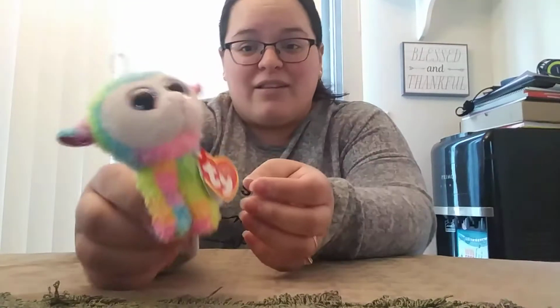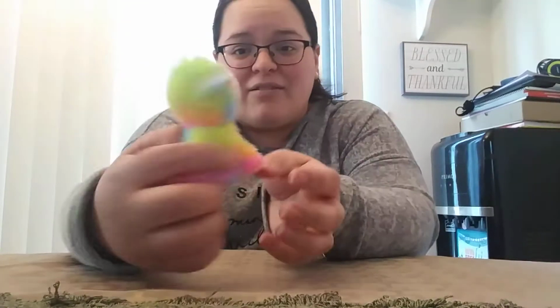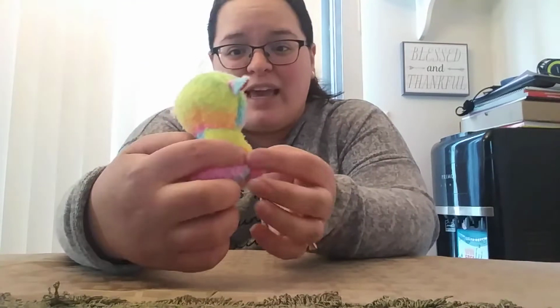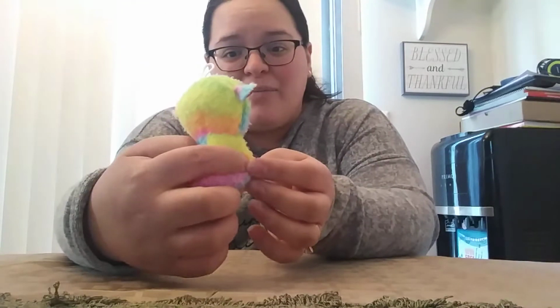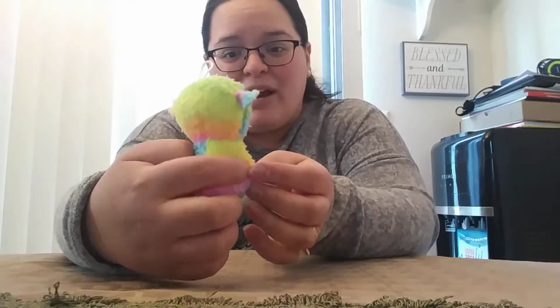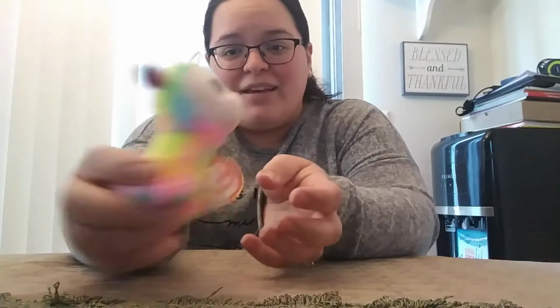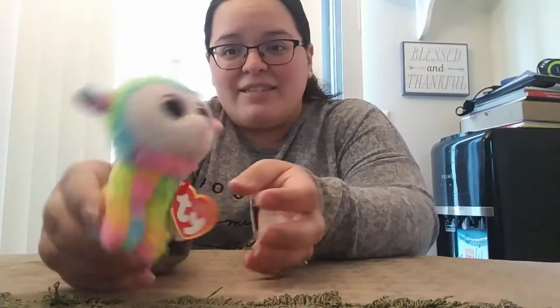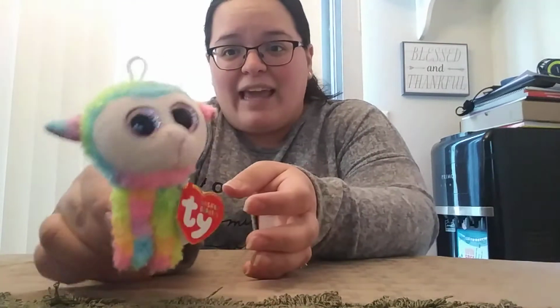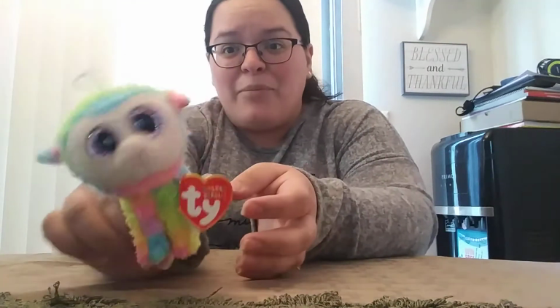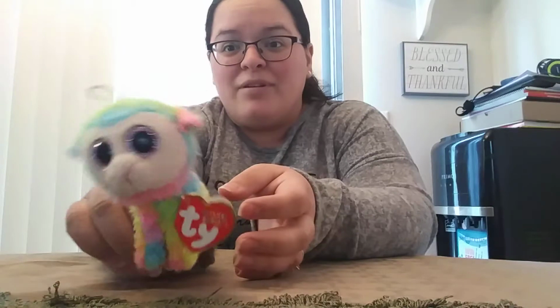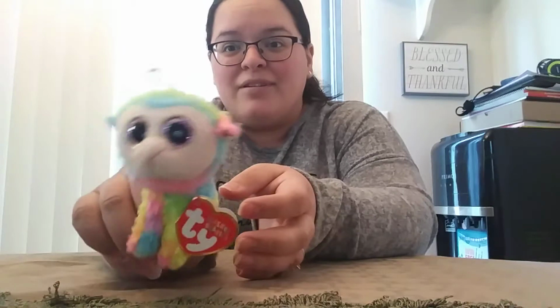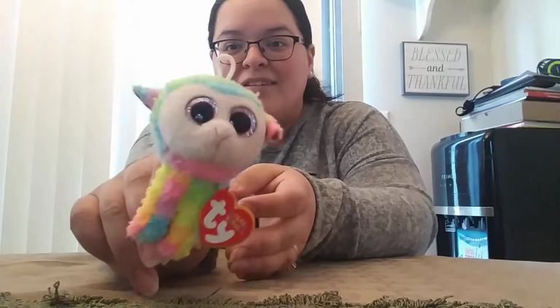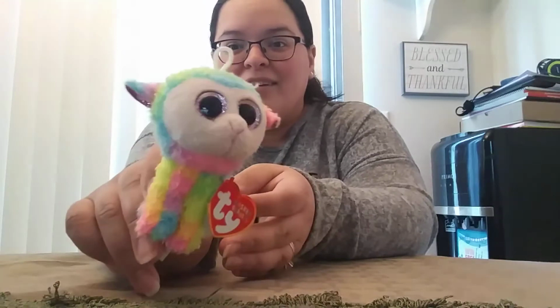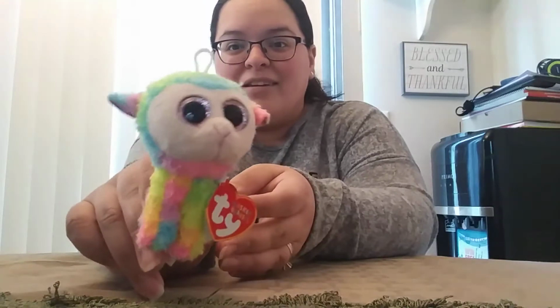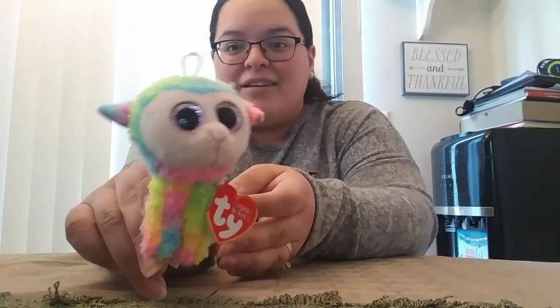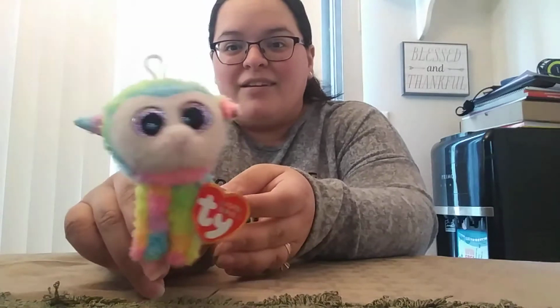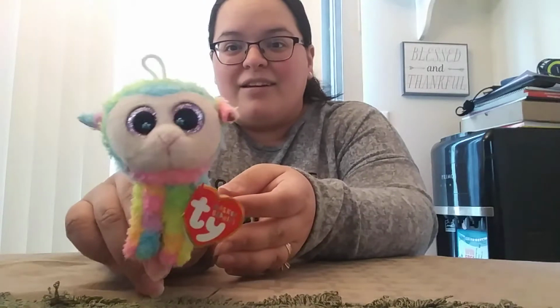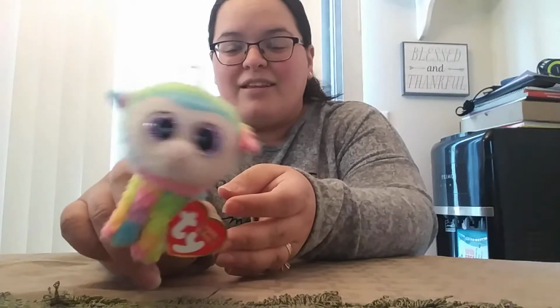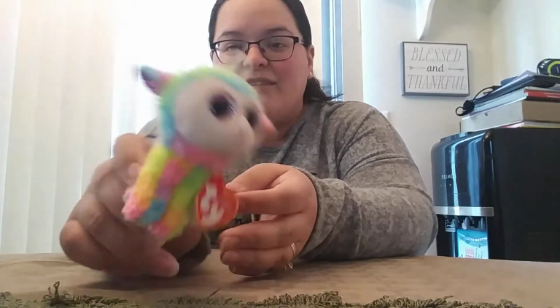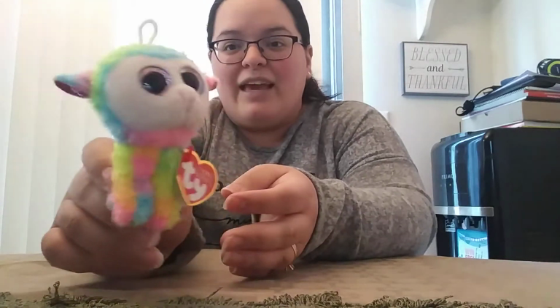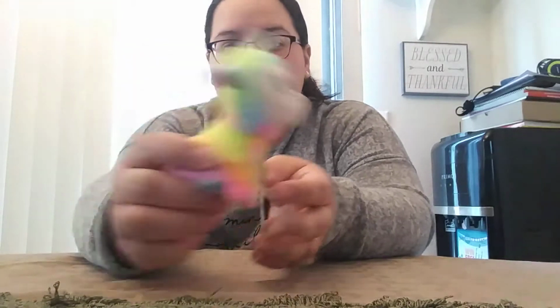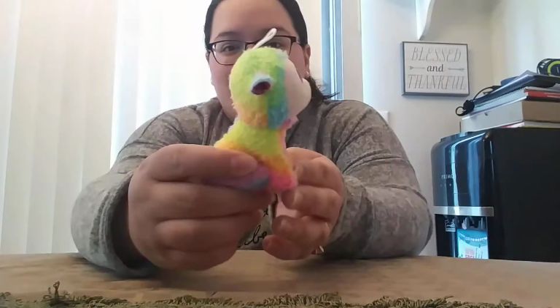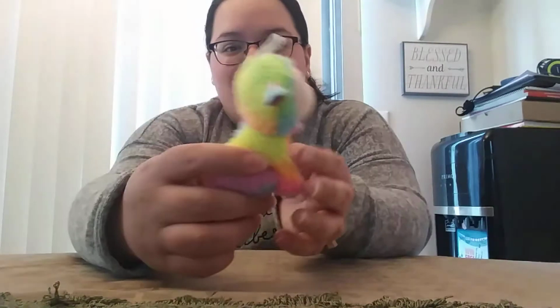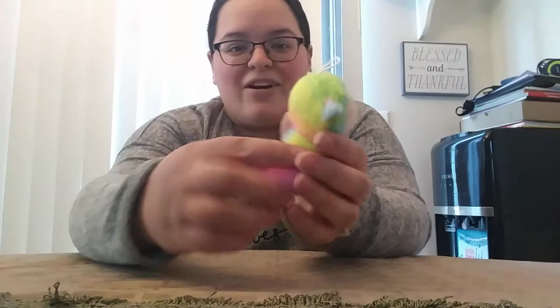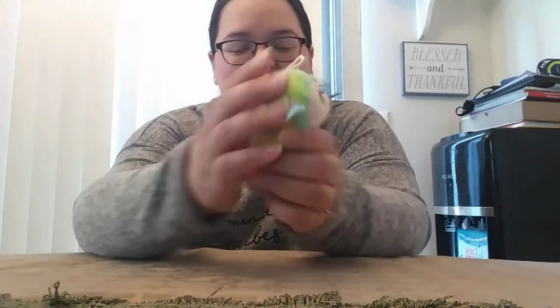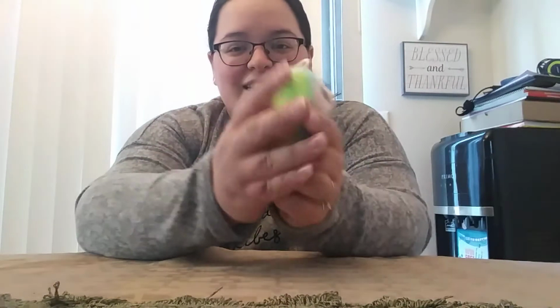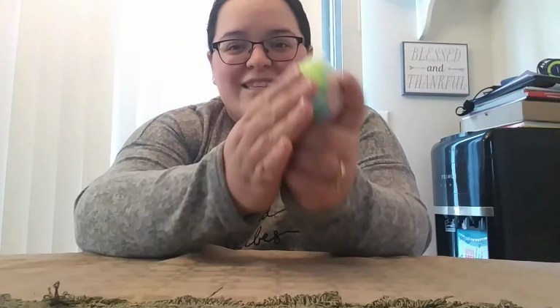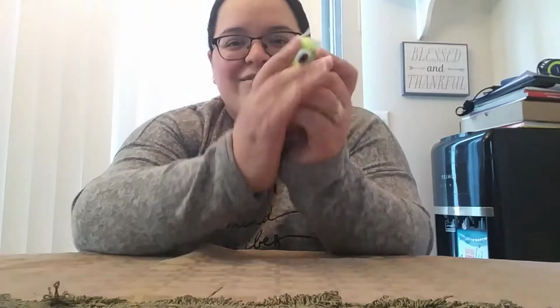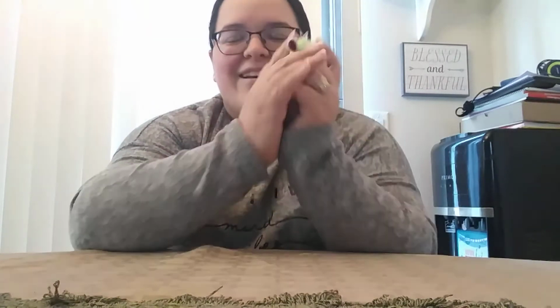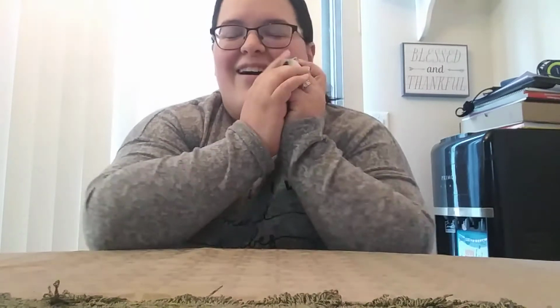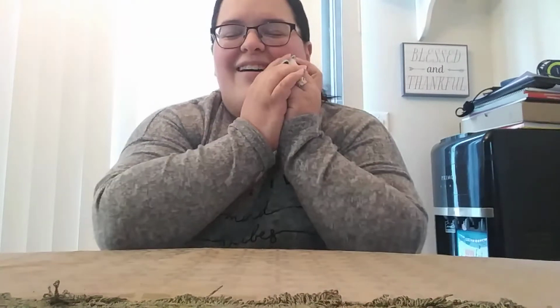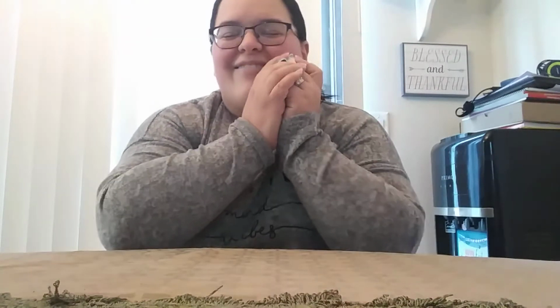It's like a little lamb — it's a lamb! Little lamb. I love the colors and it's so soft.